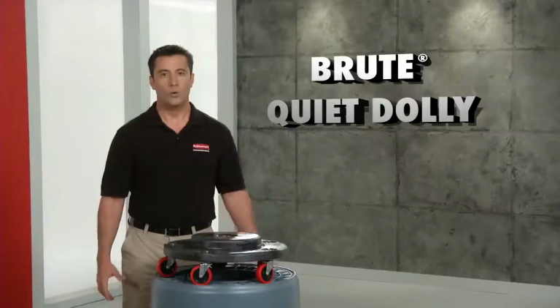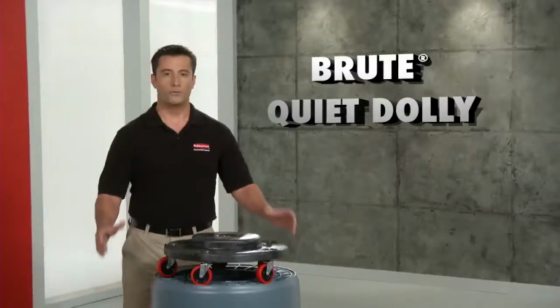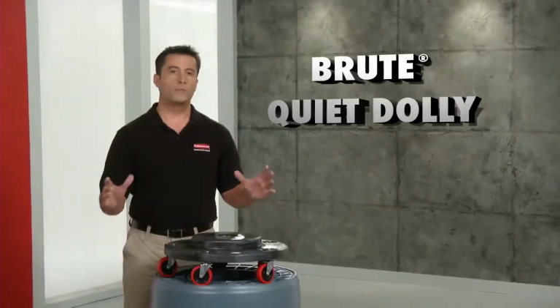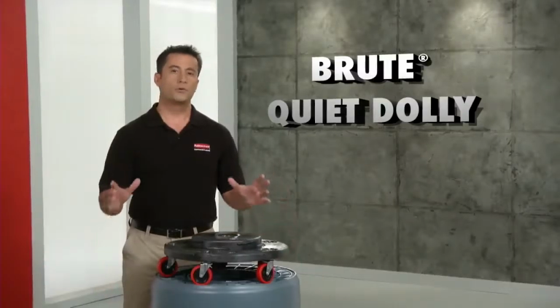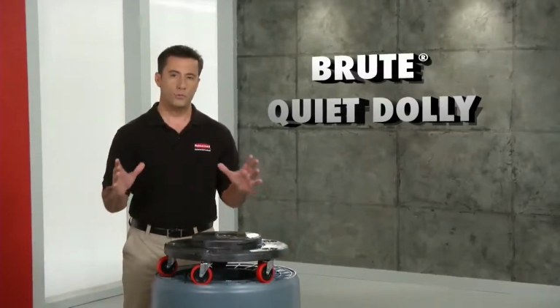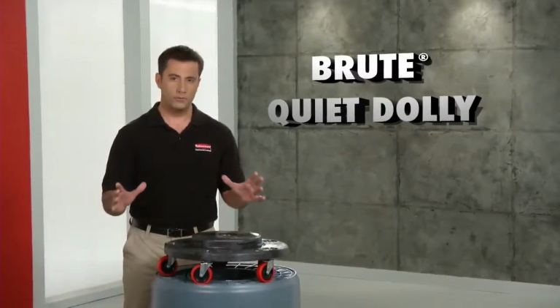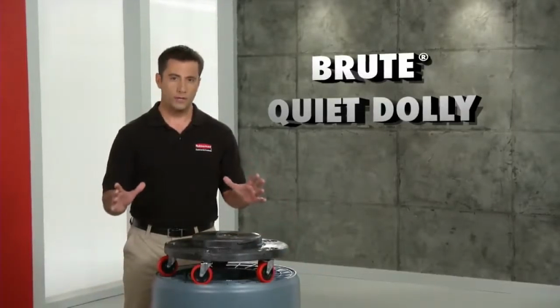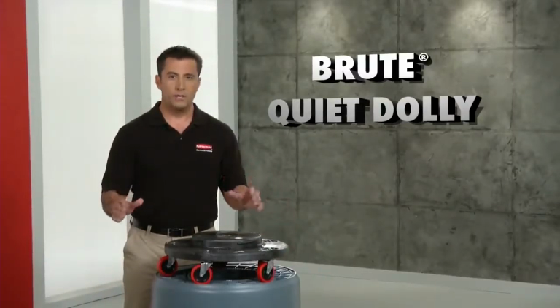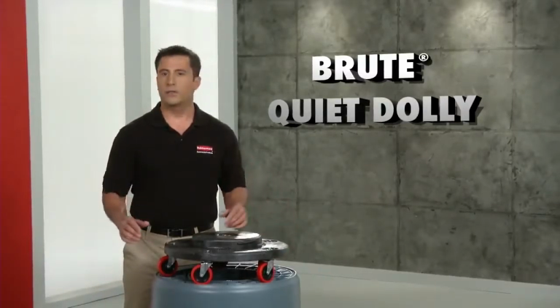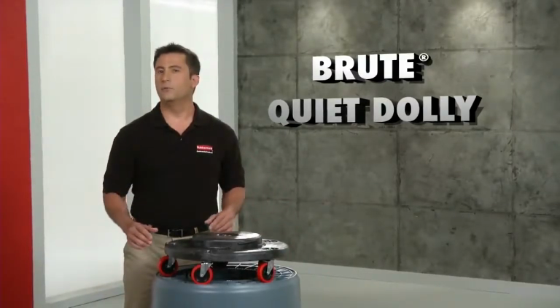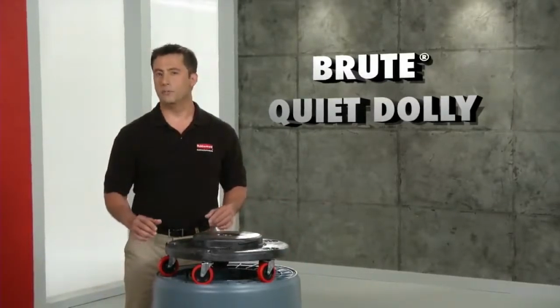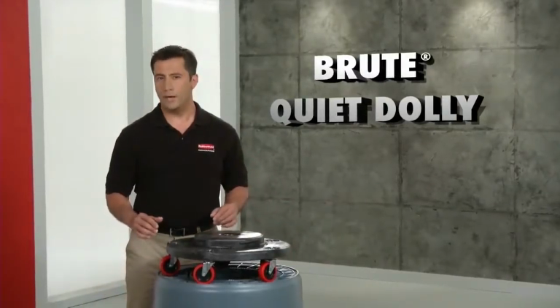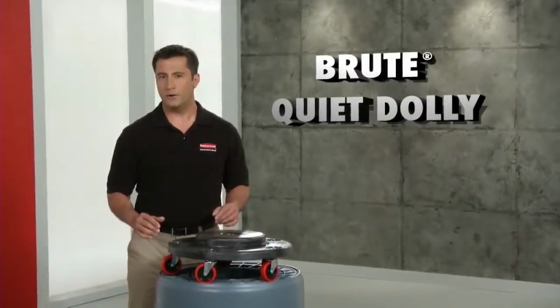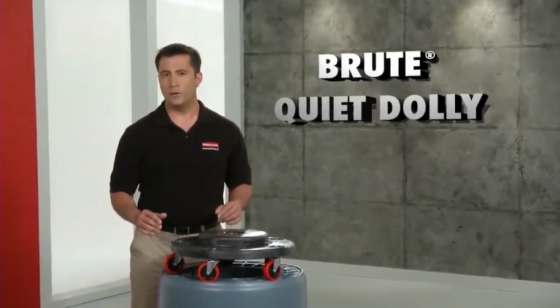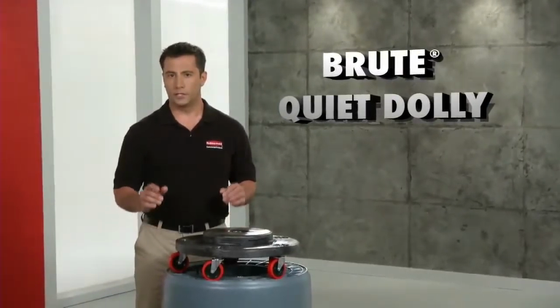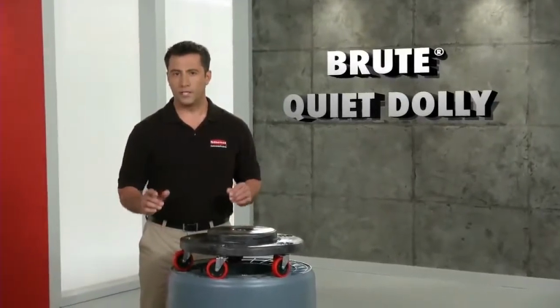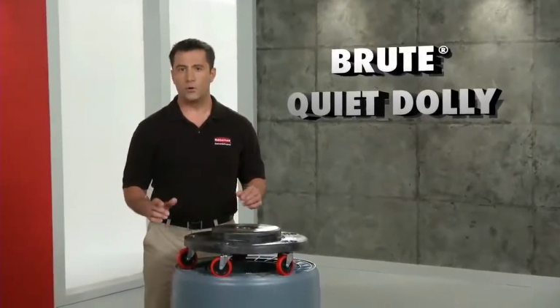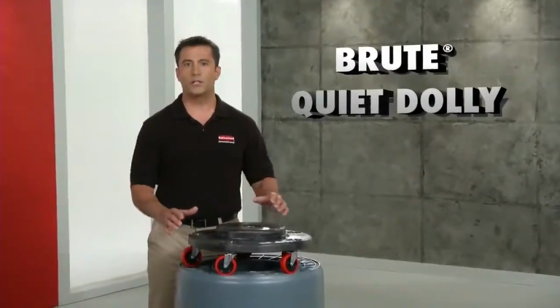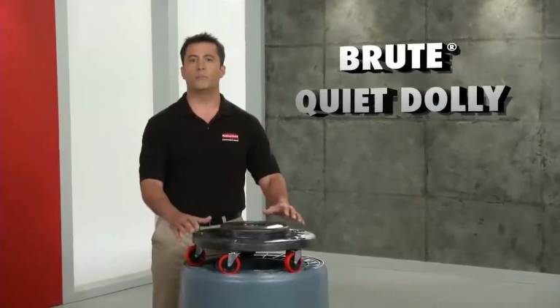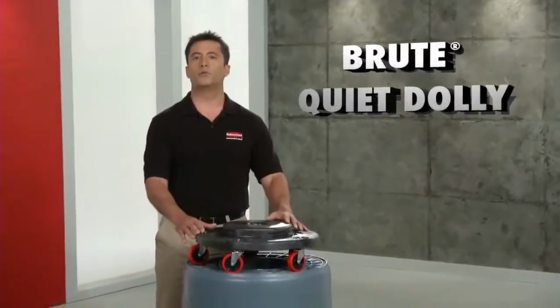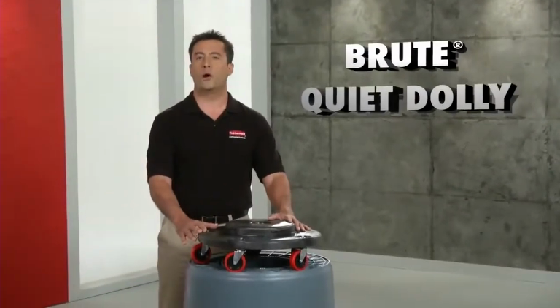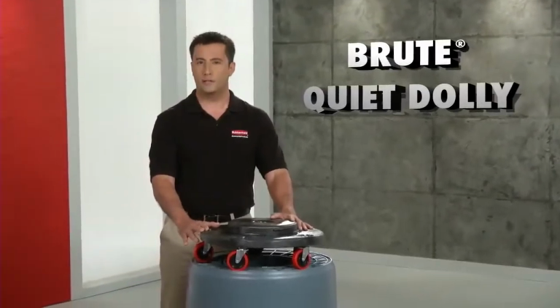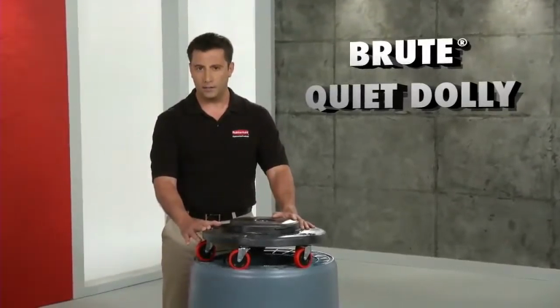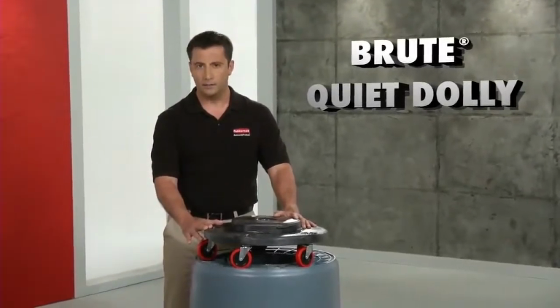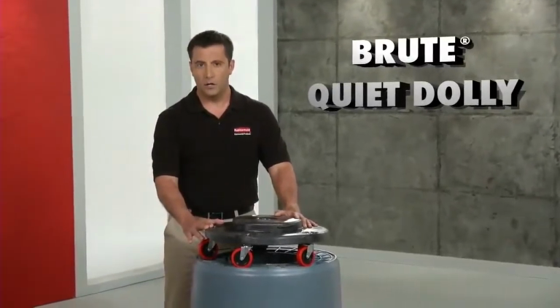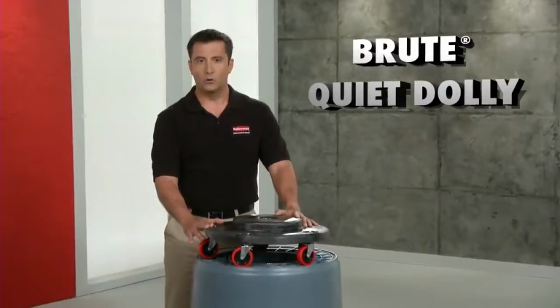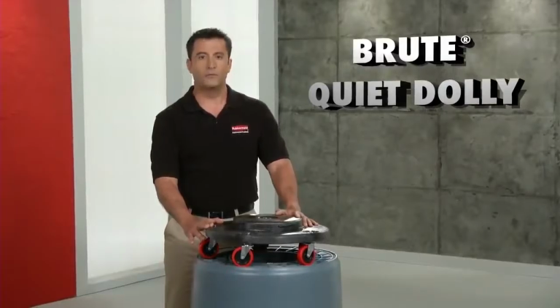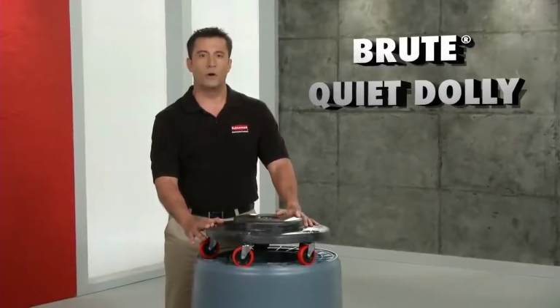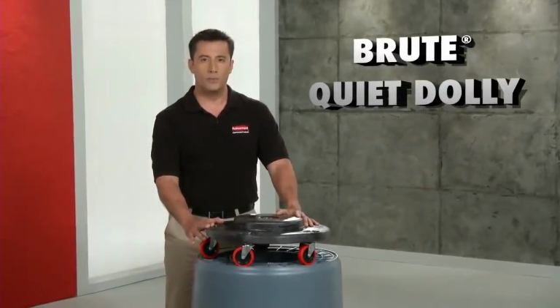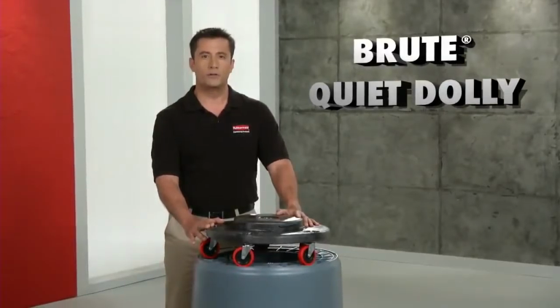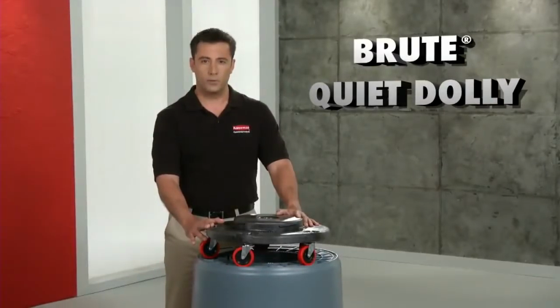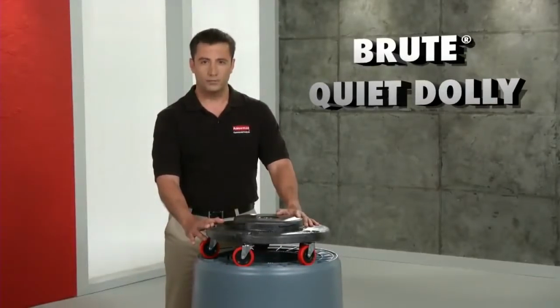When you've got a Brute to move, nothing moves it better and with less noise than our Brute Quiet Dolly, only from Rubbermaid Commercial.